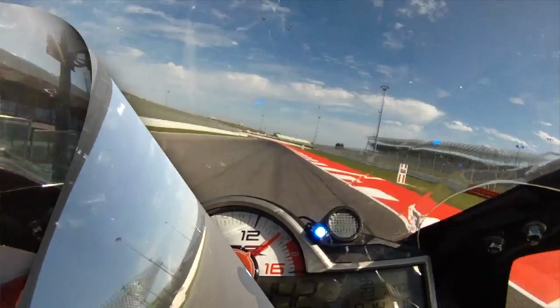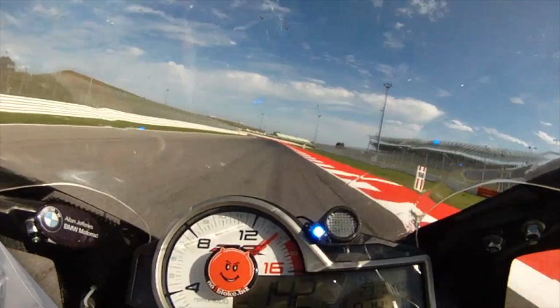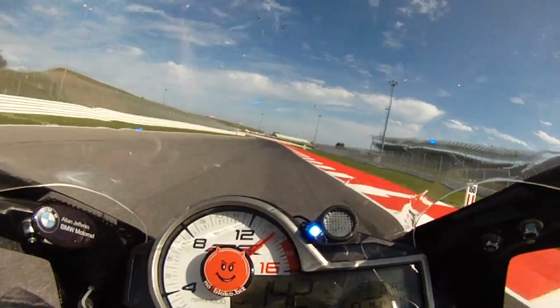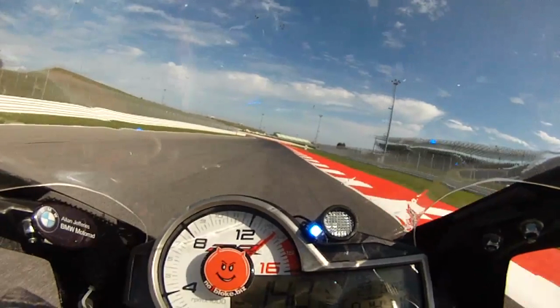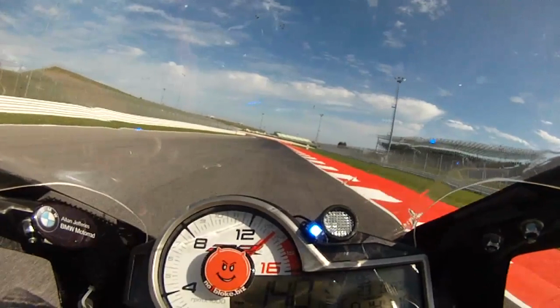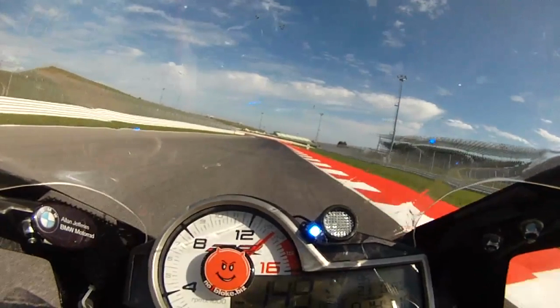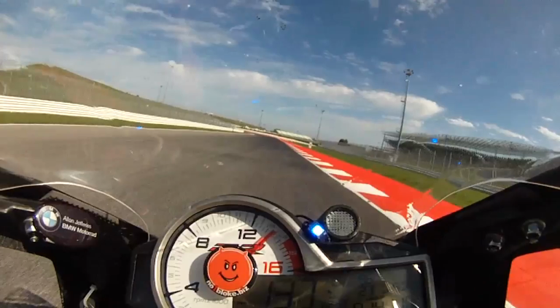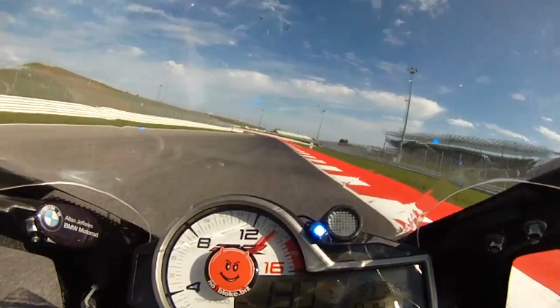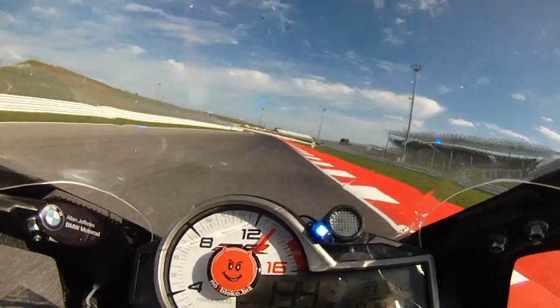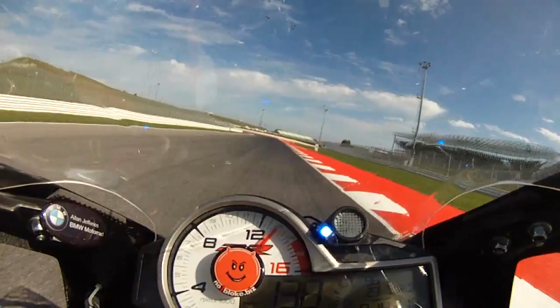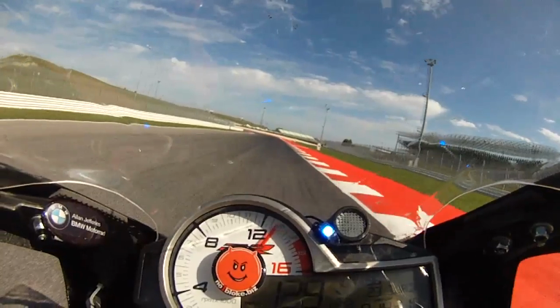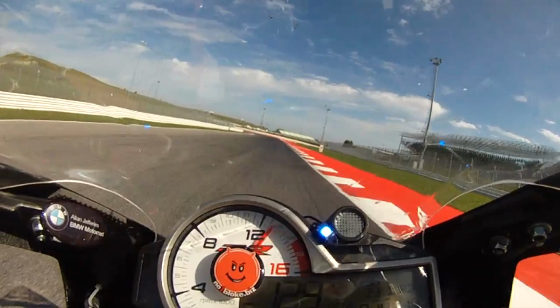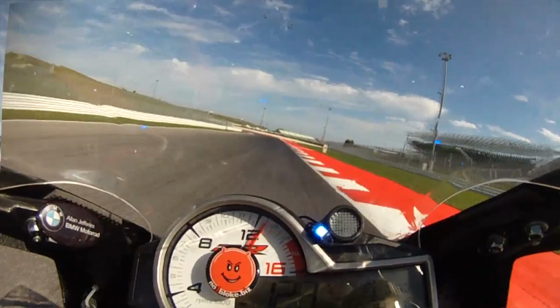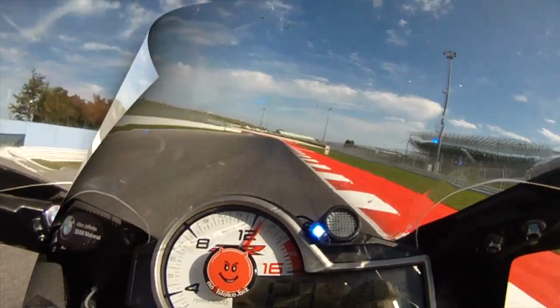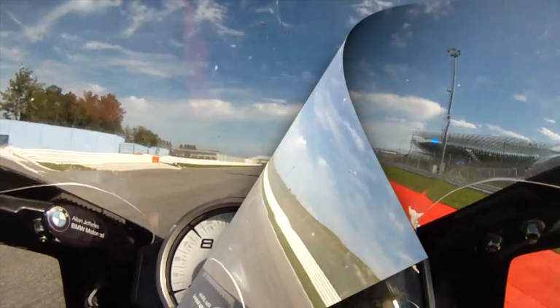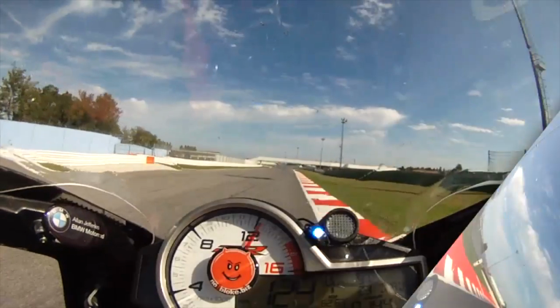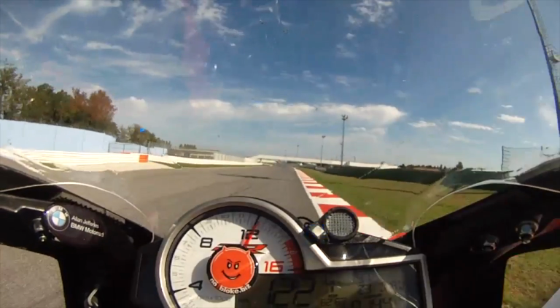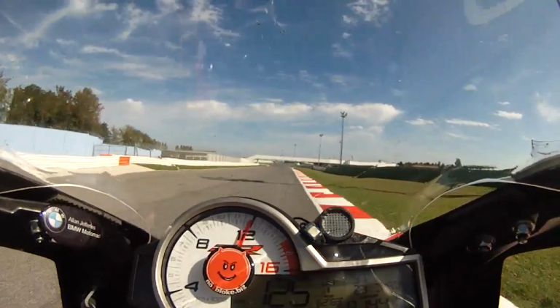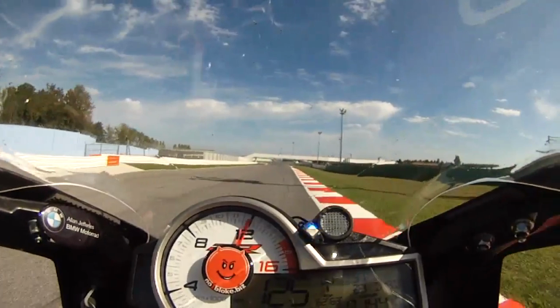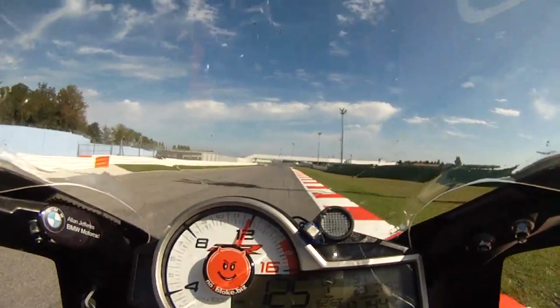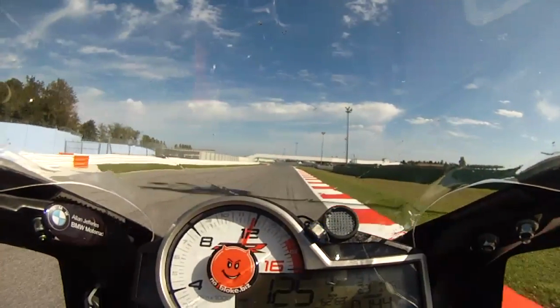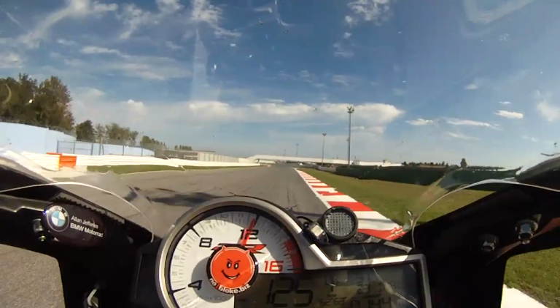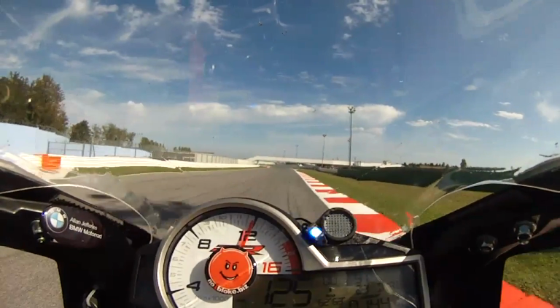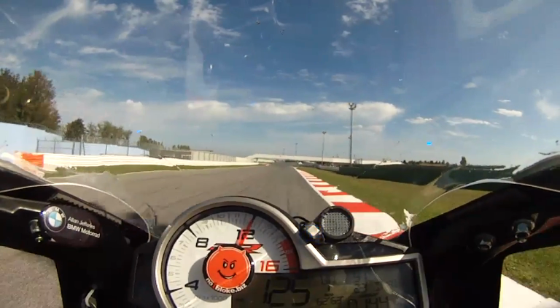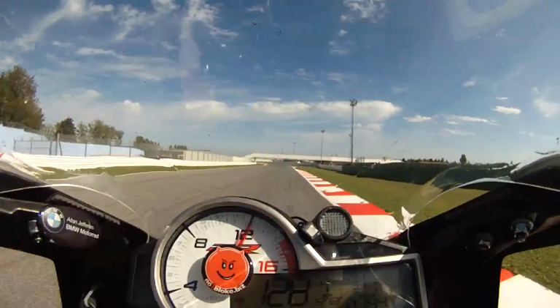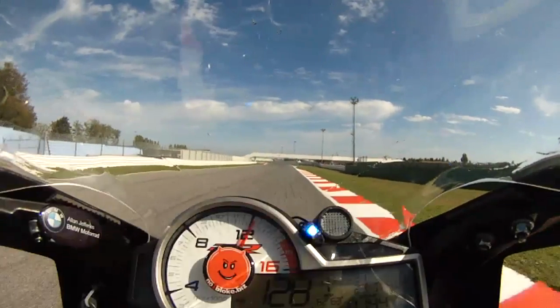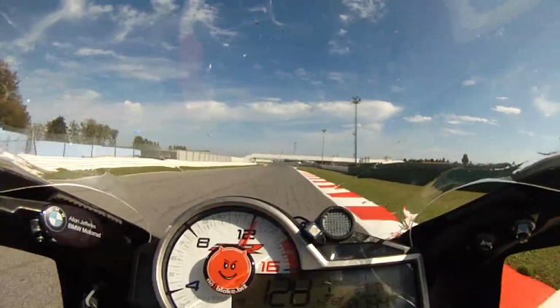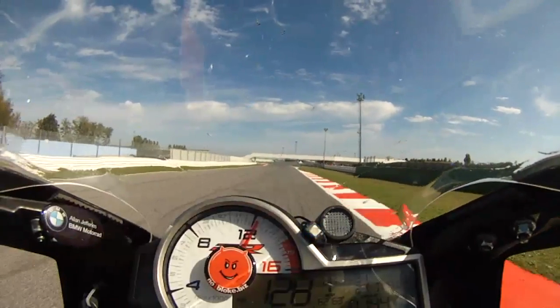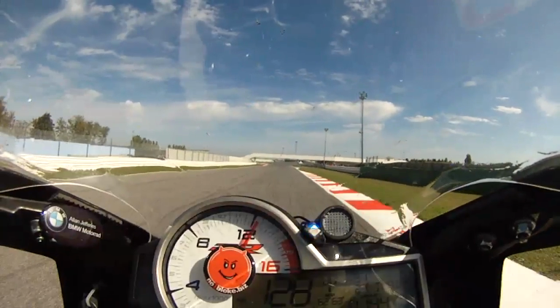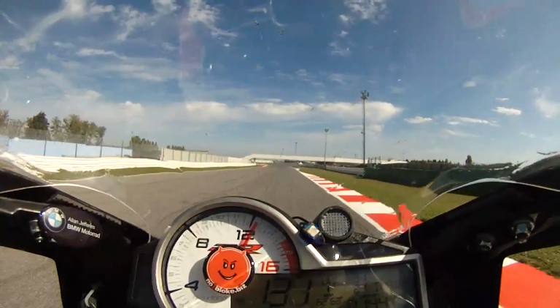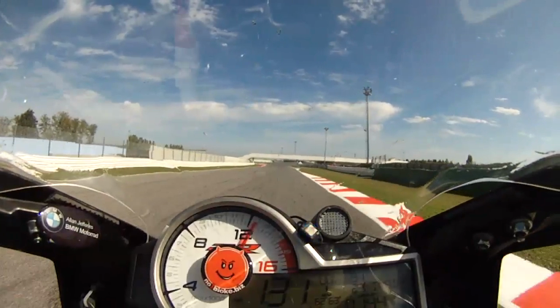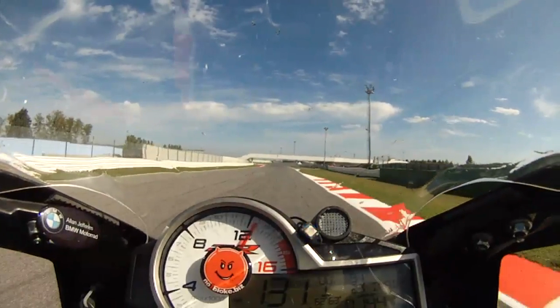Throttle off and brake hard. Let's see that section run again at normal speed.